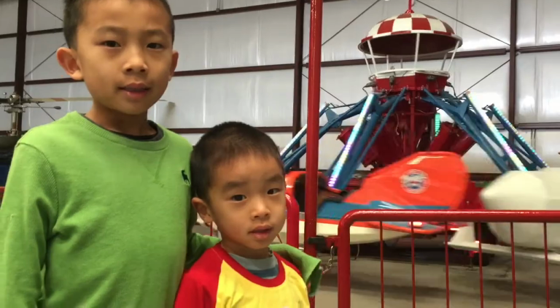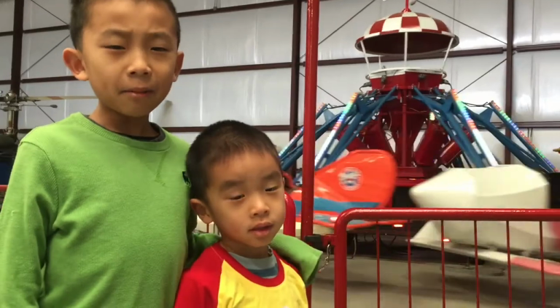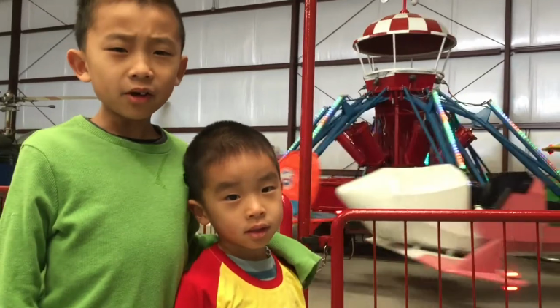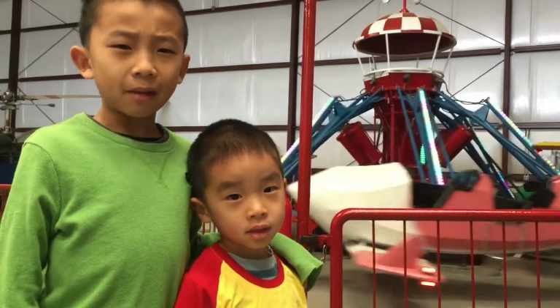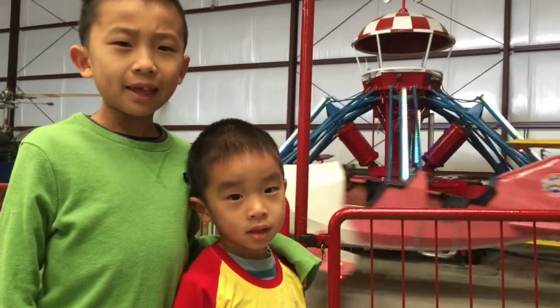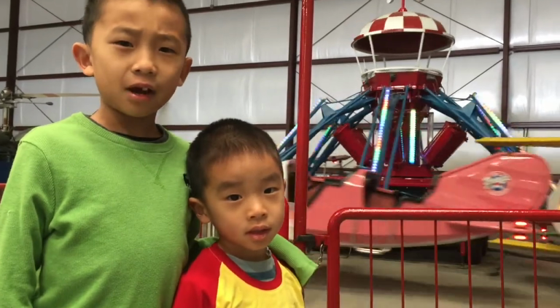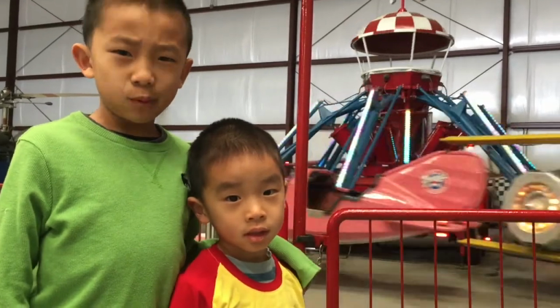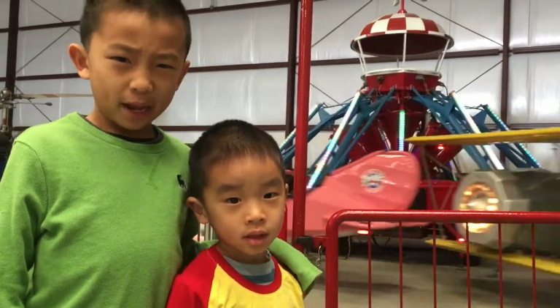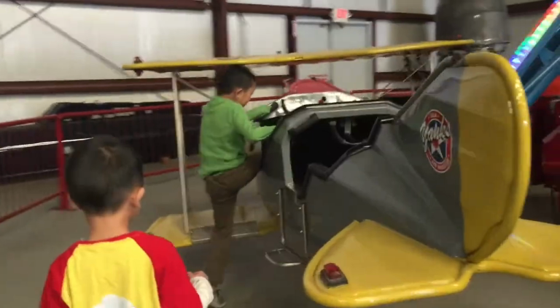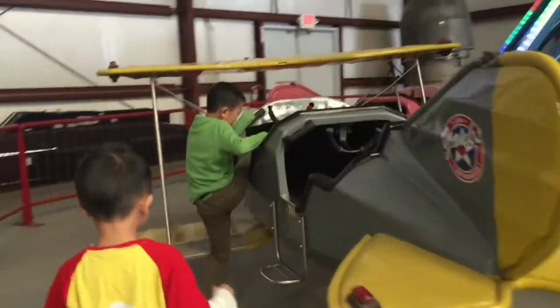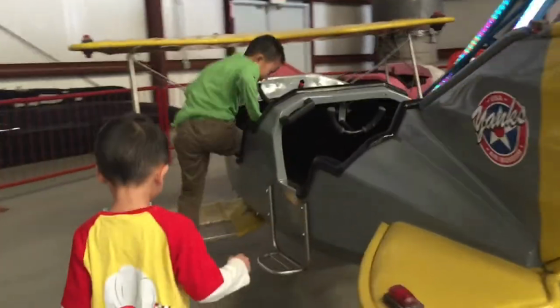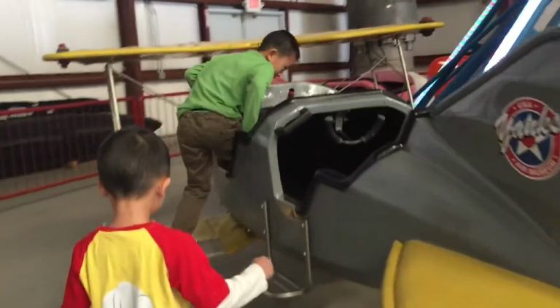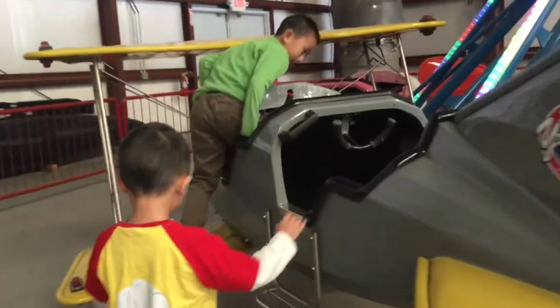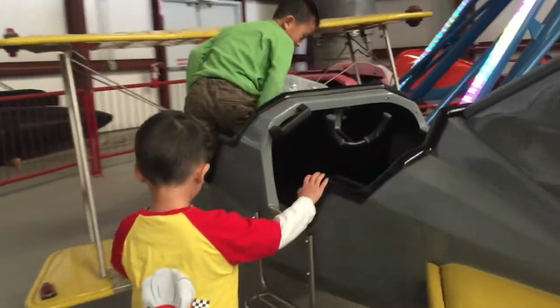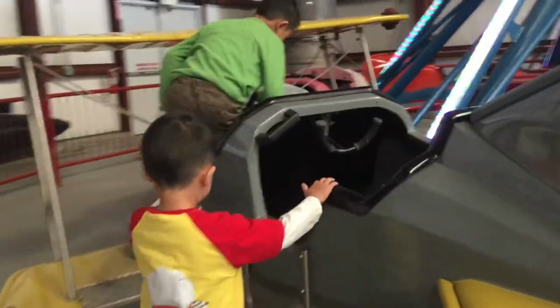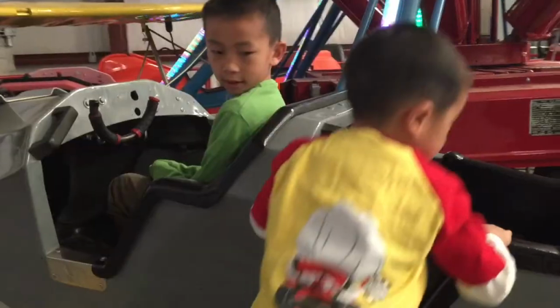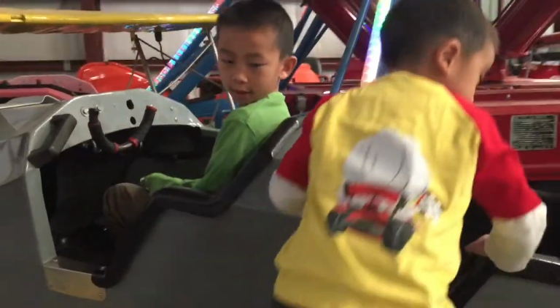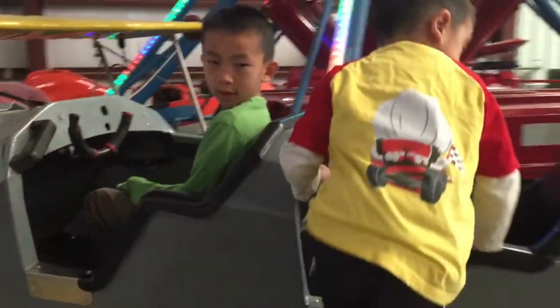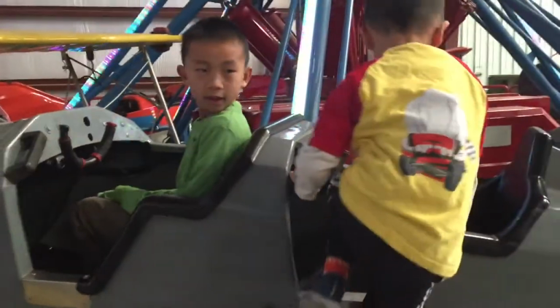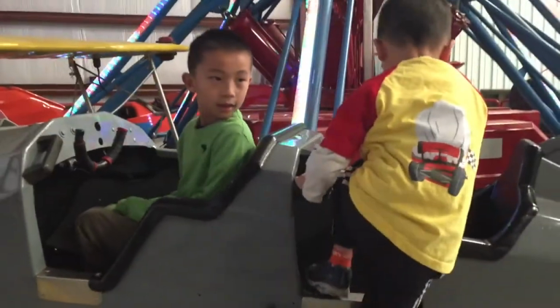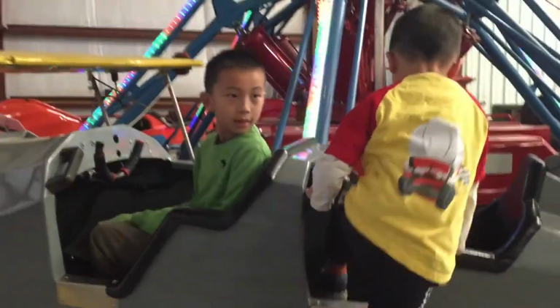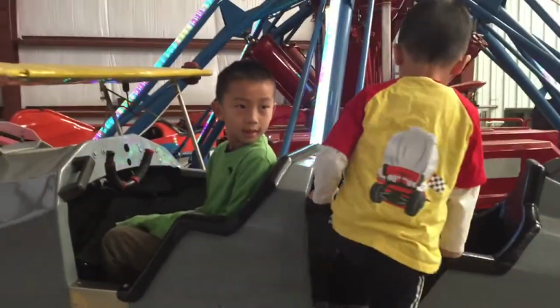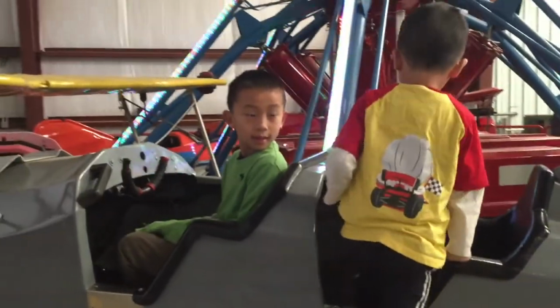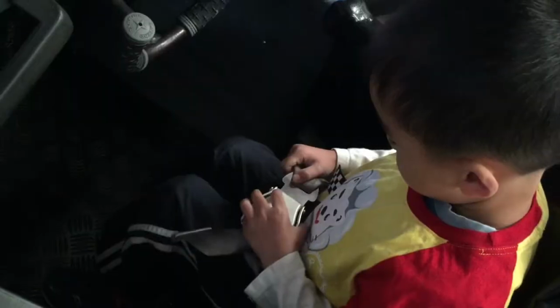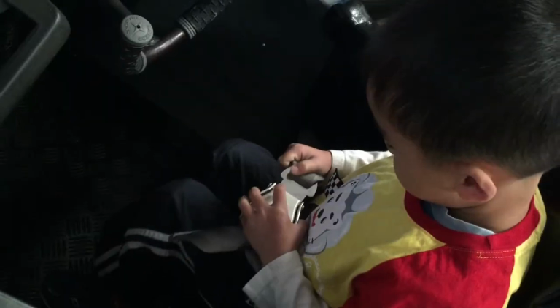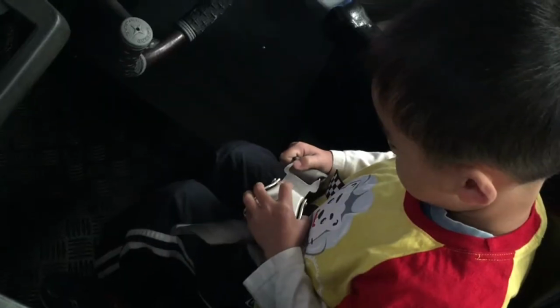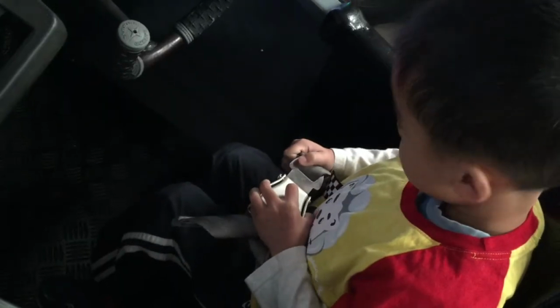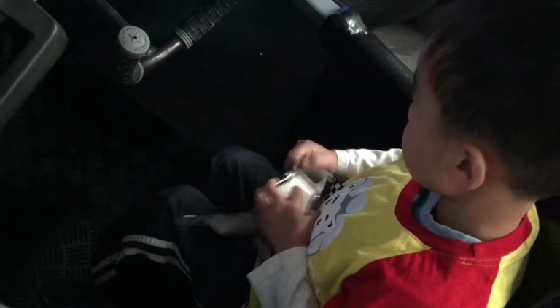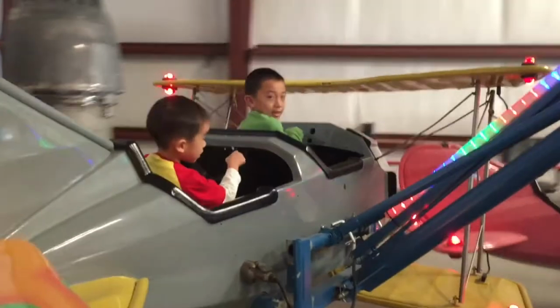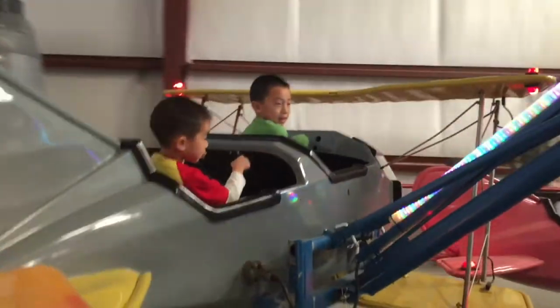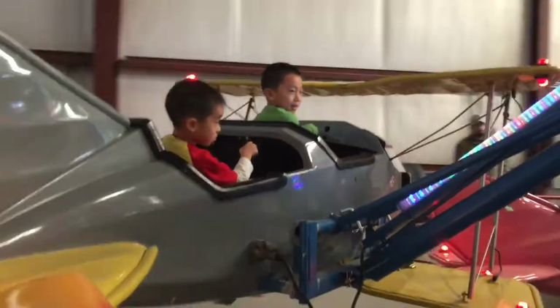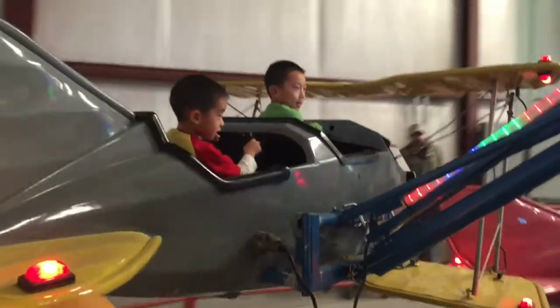Now we're going to ride the airplane. Brother and I are hopping into this little aircraft. Buckle up — and here we go!